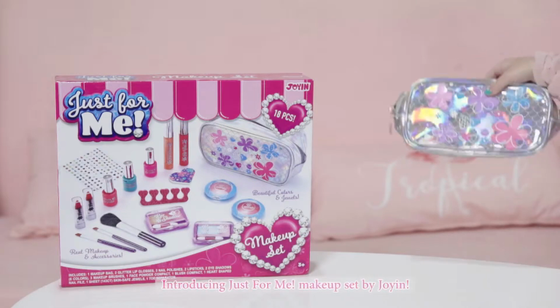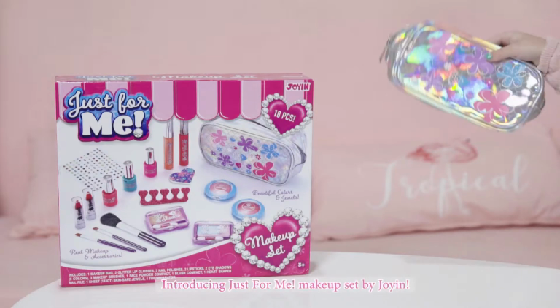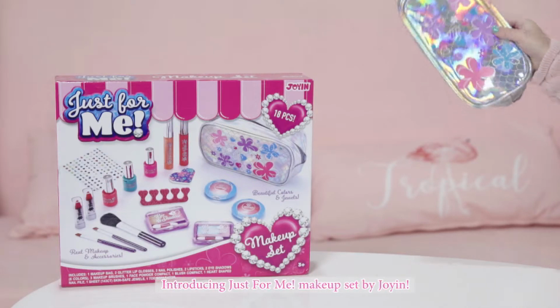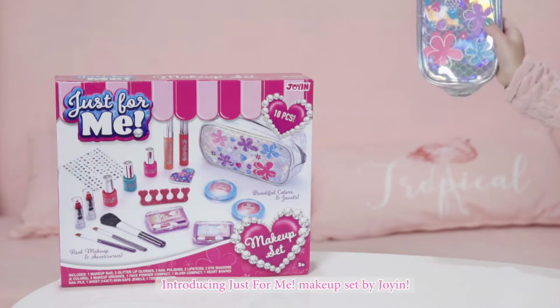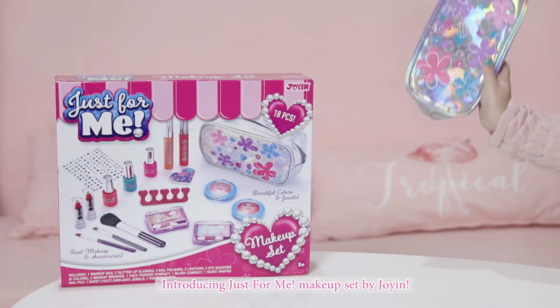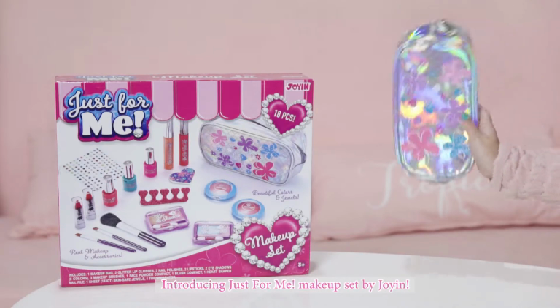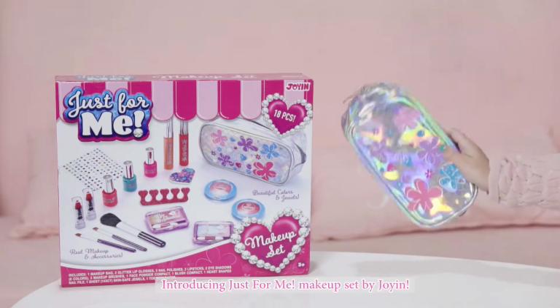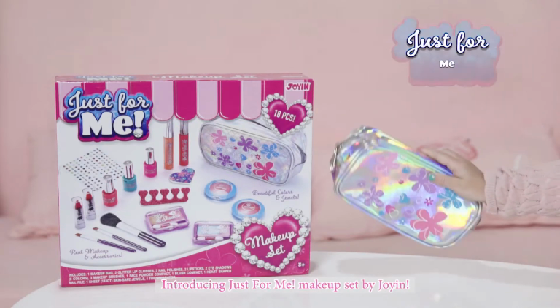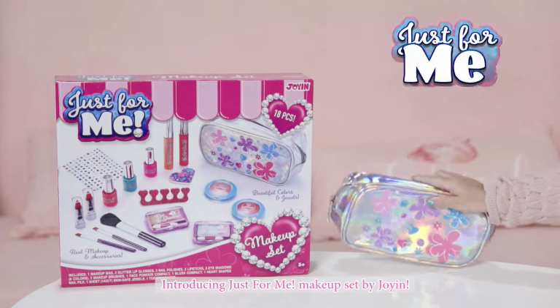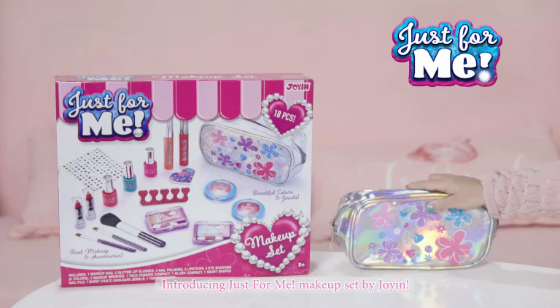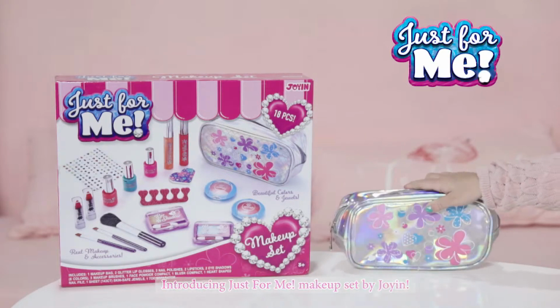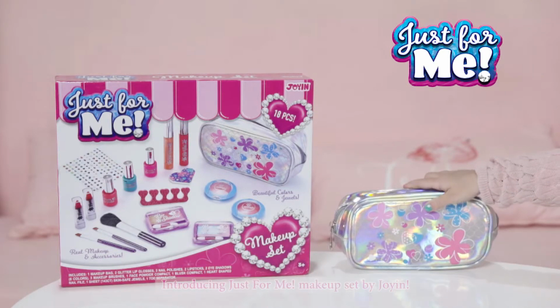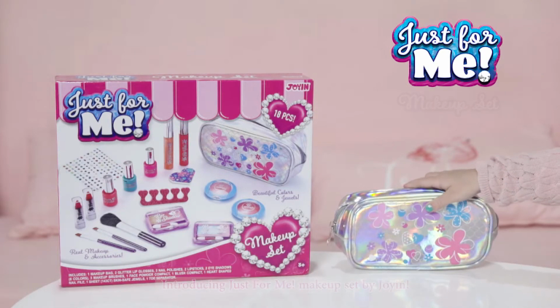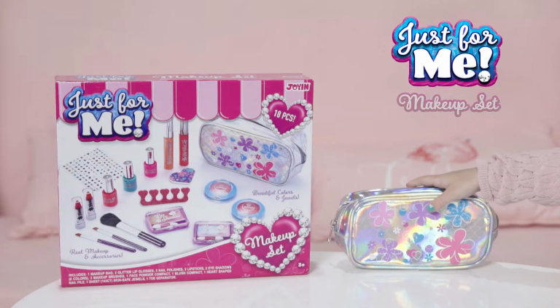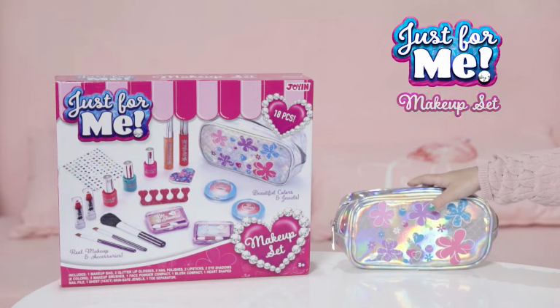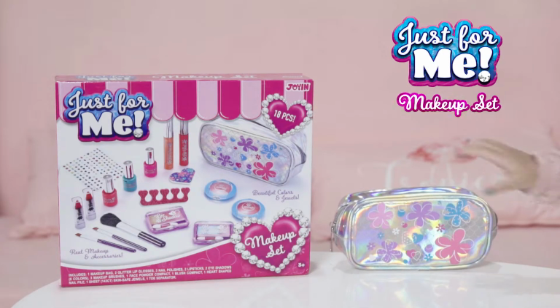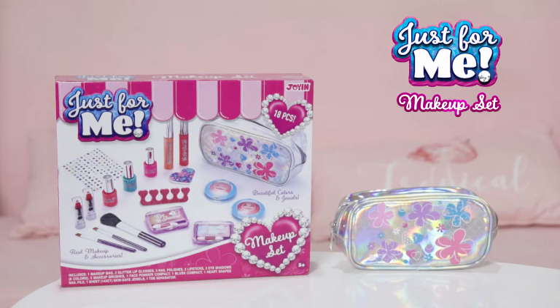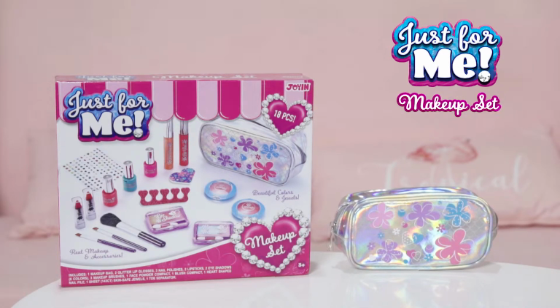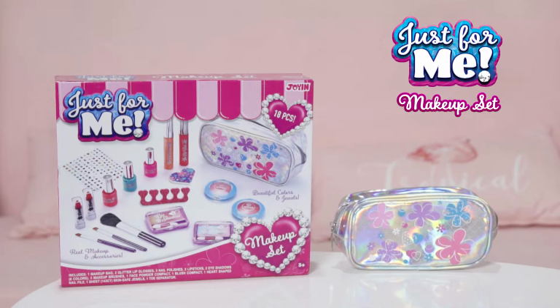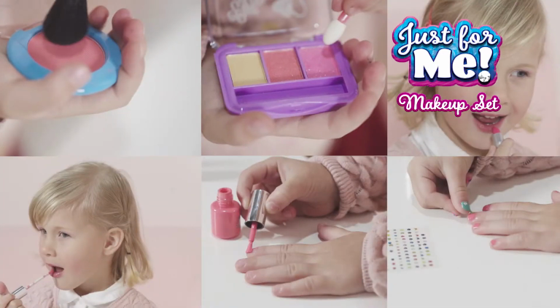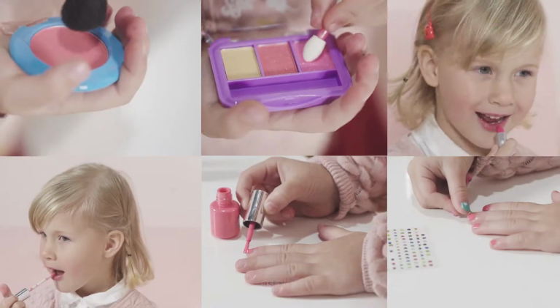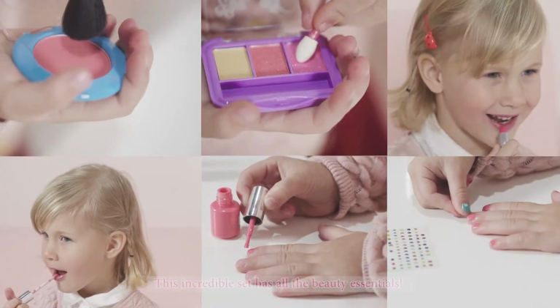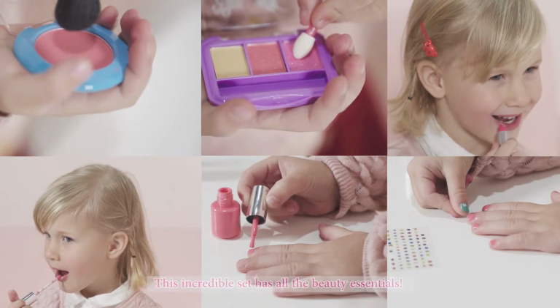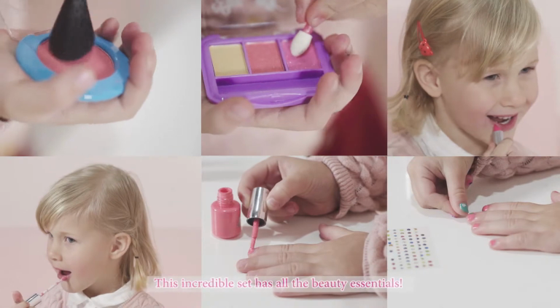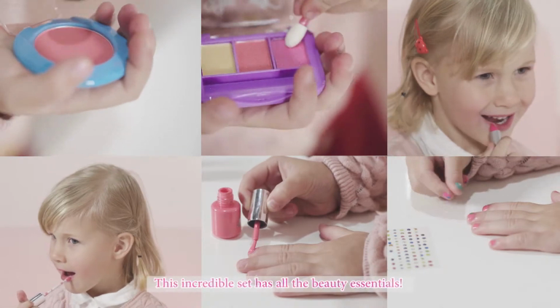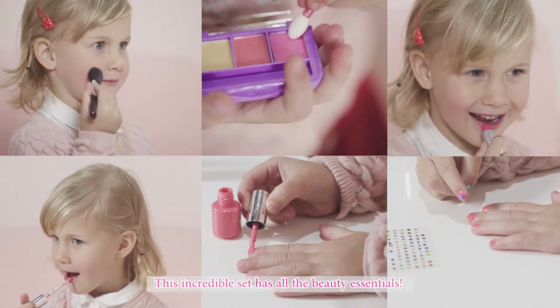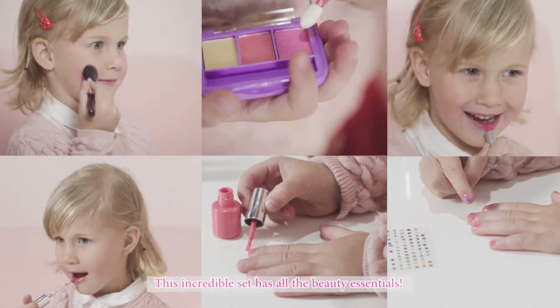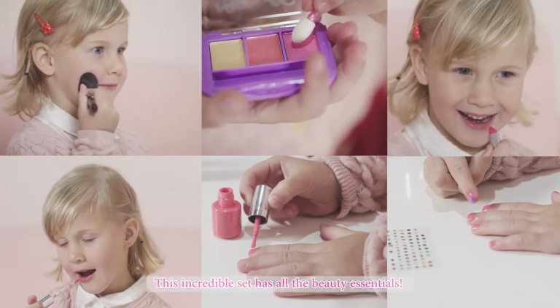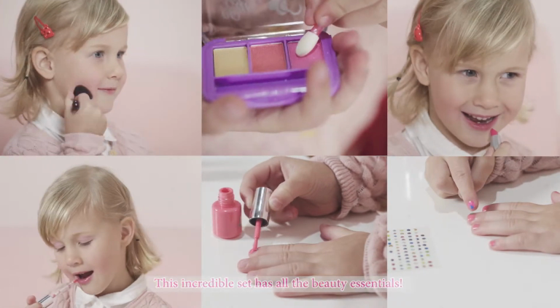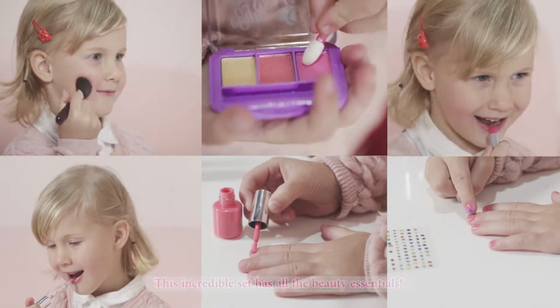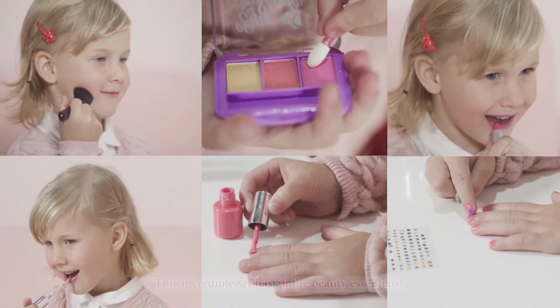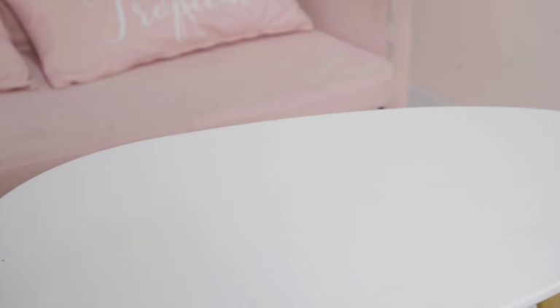Introducing Just for Me makeup set by Joyyn. This incredible set has all the beauty essentials.